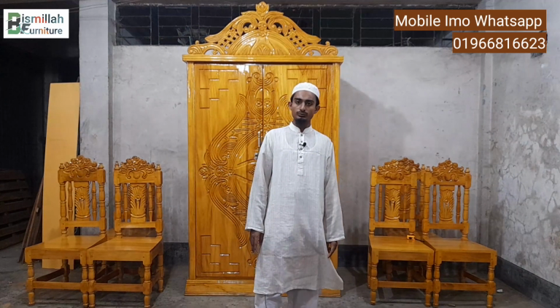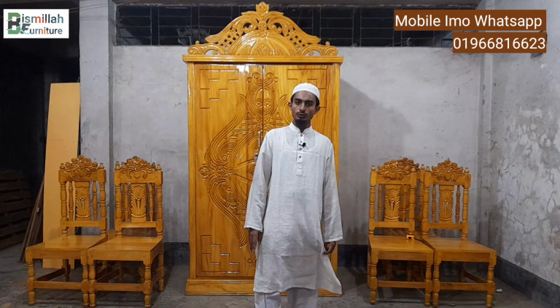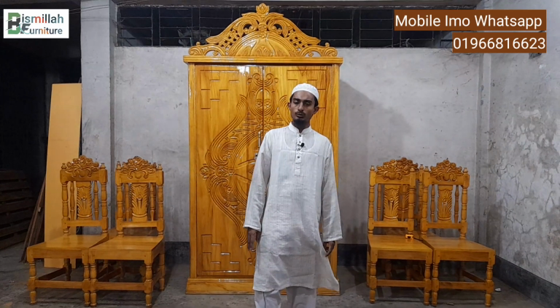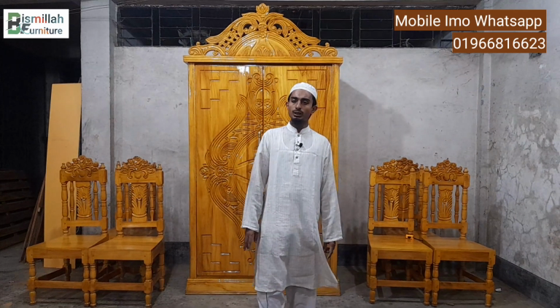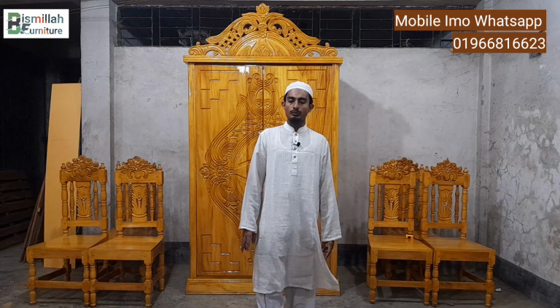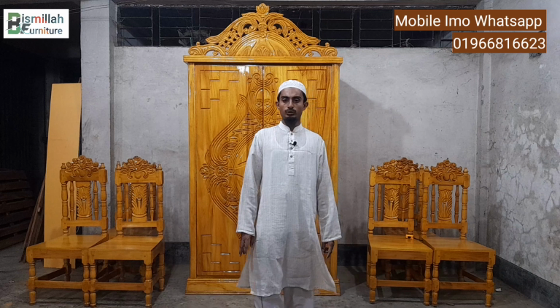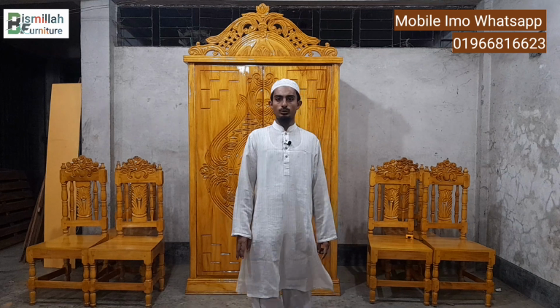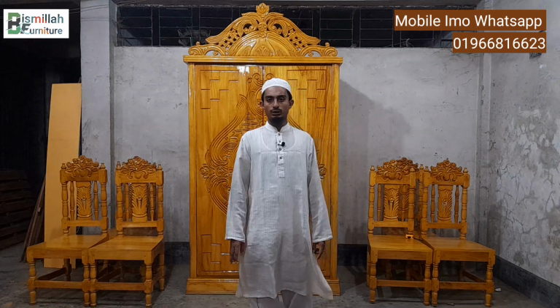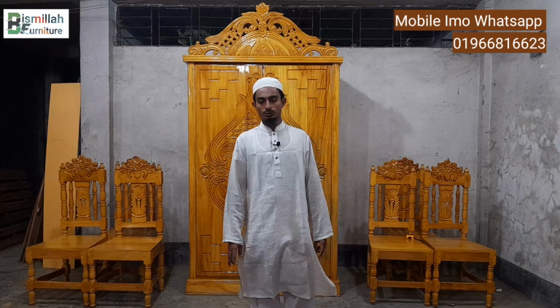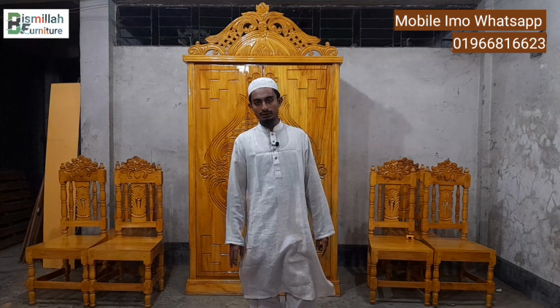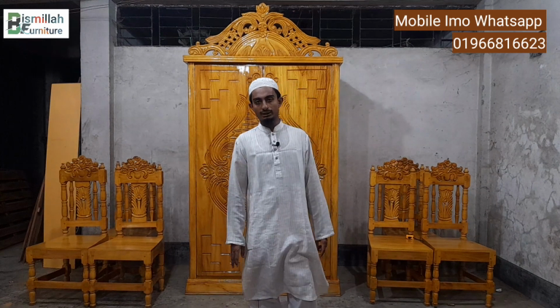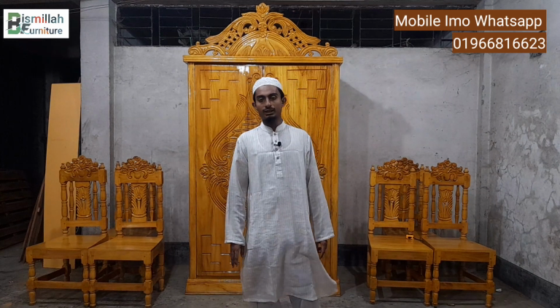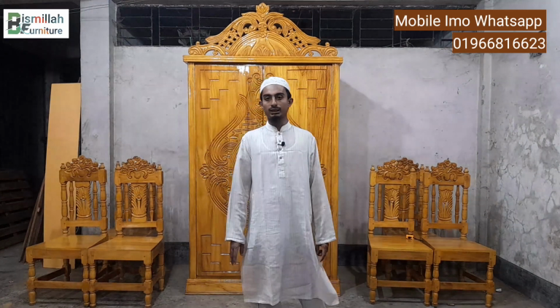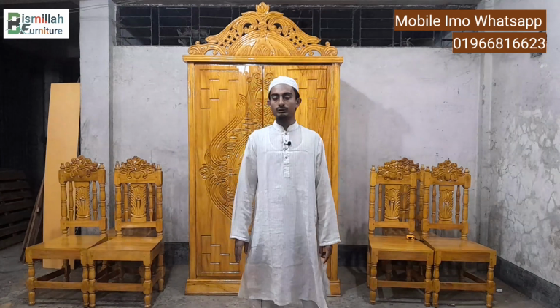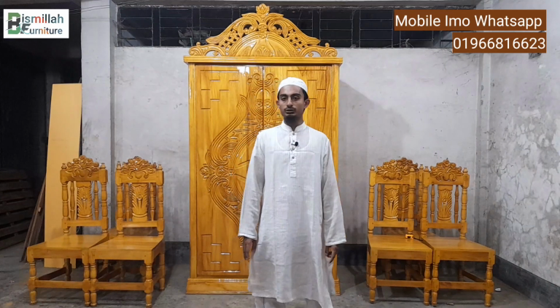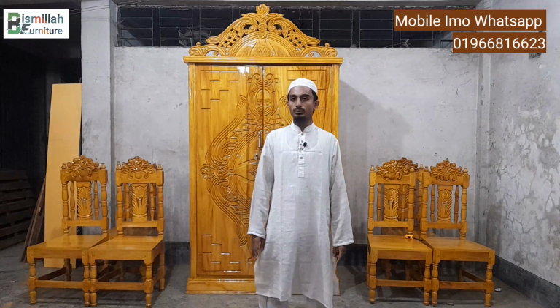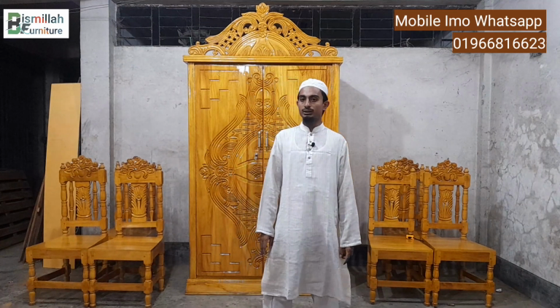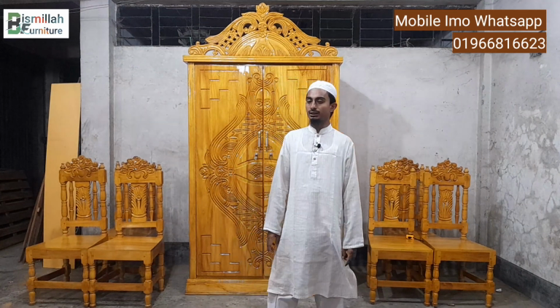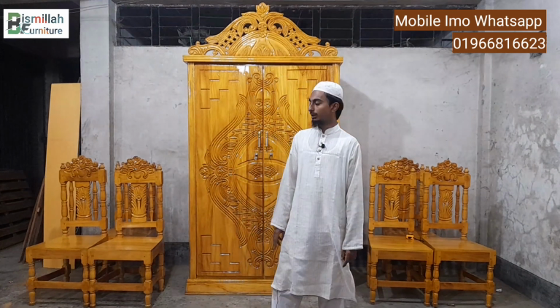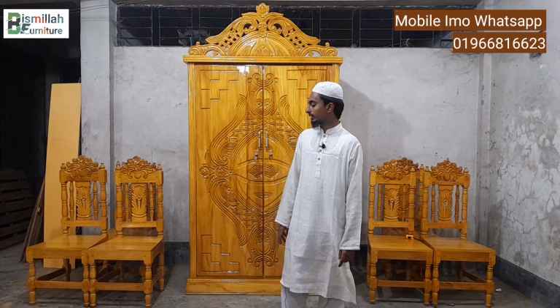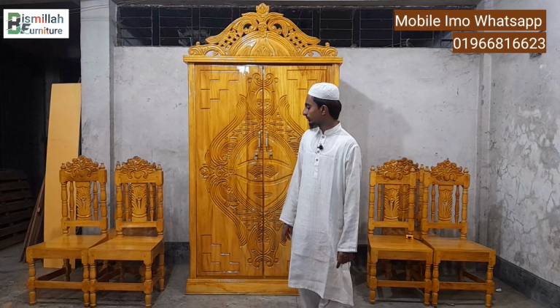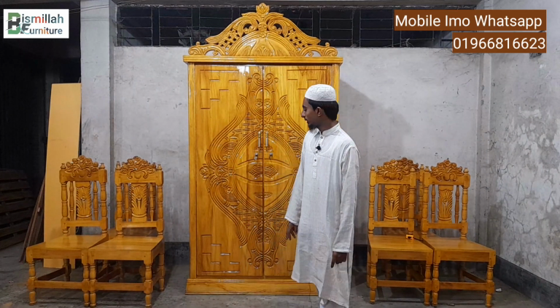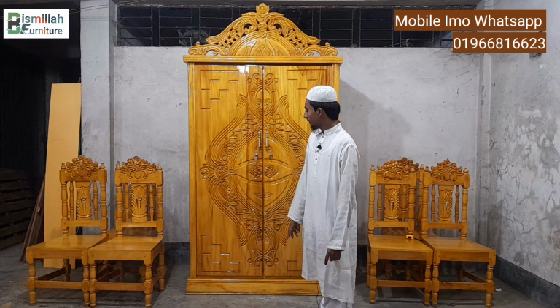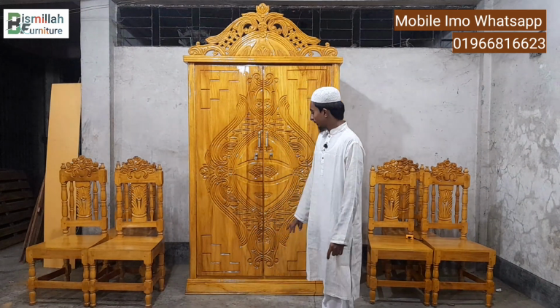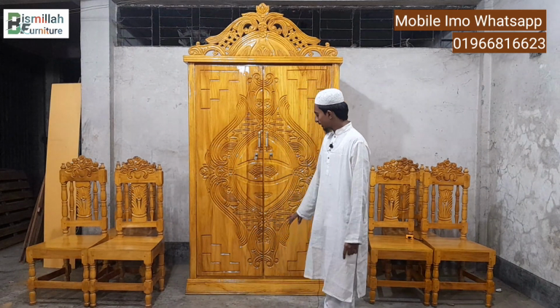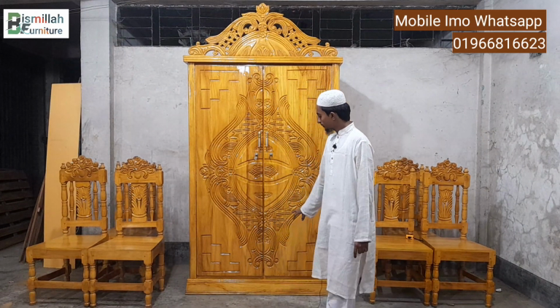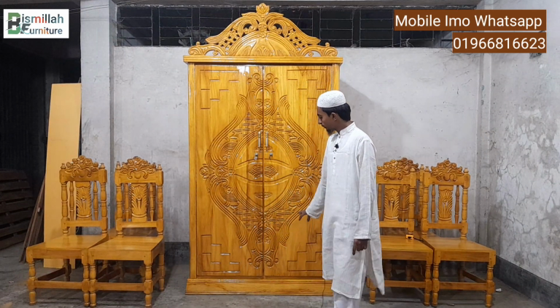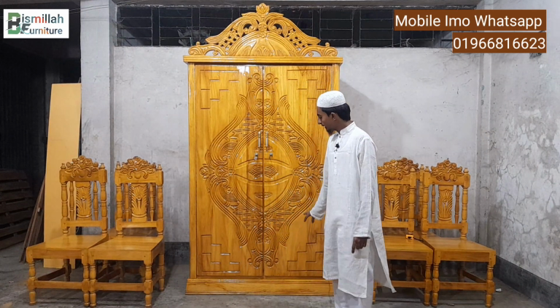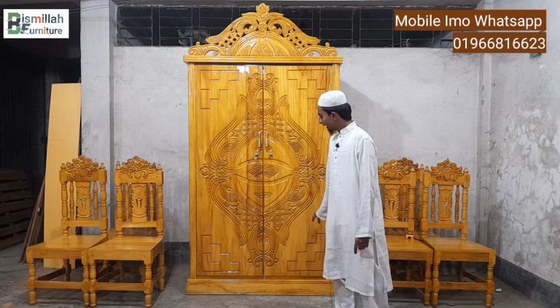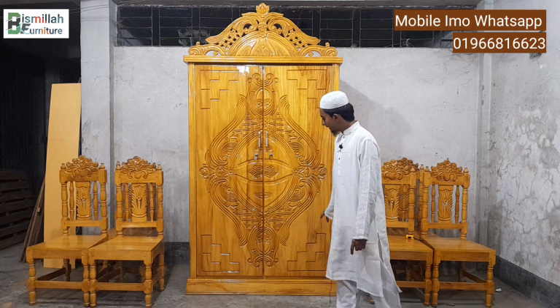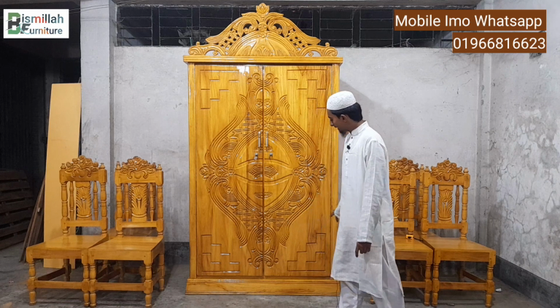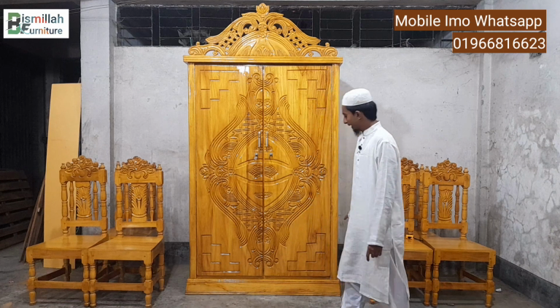I will give you the best designer furniture. I will give Almira the designer. I will make Almira's original product.